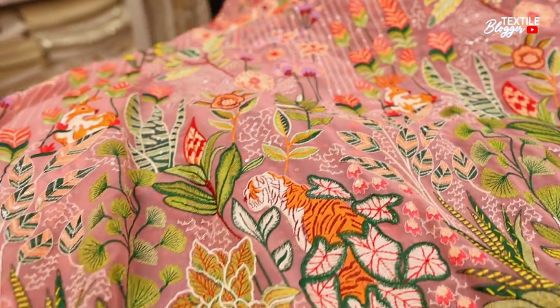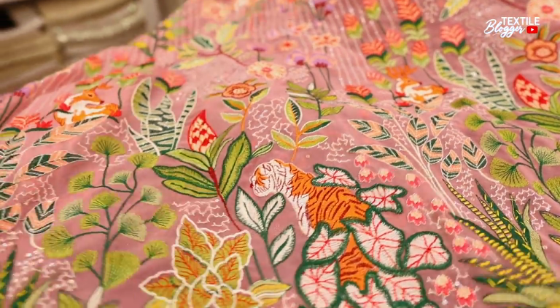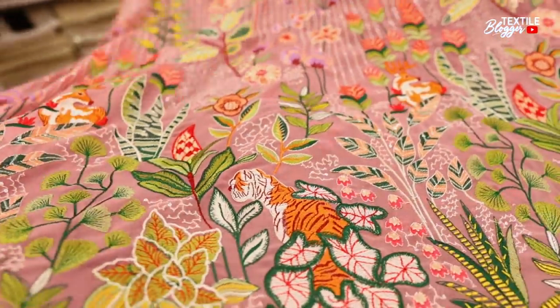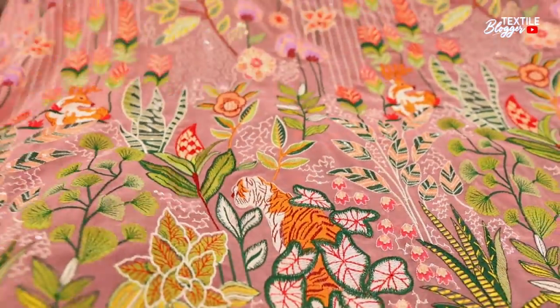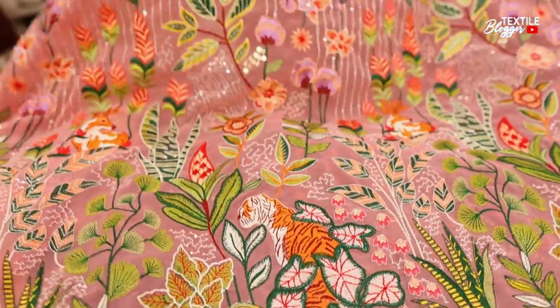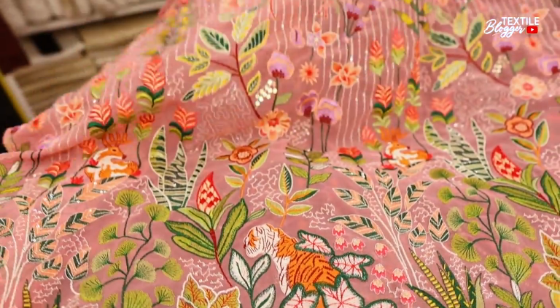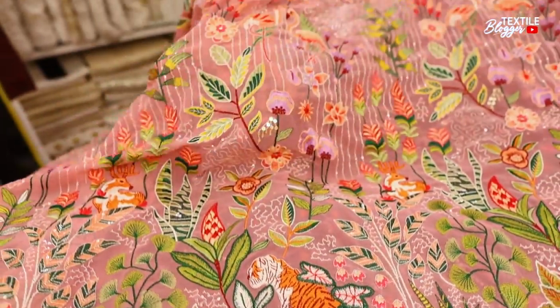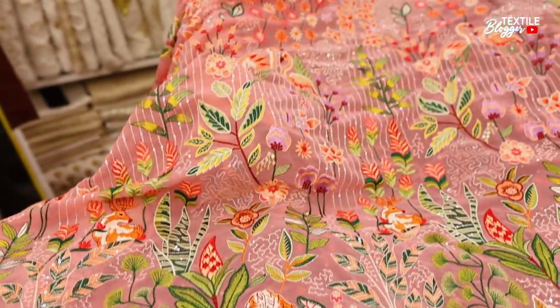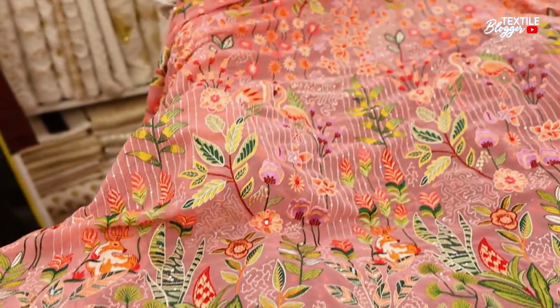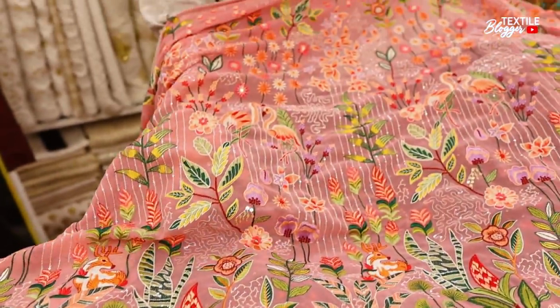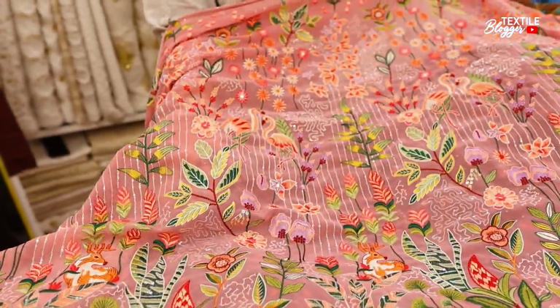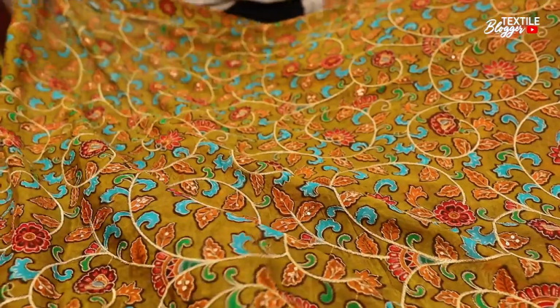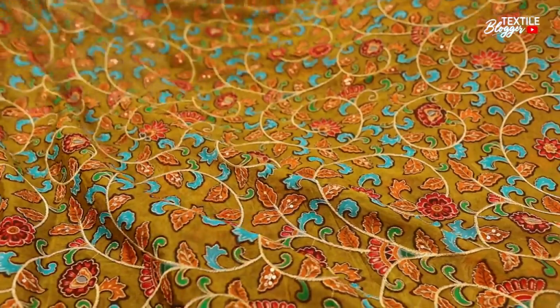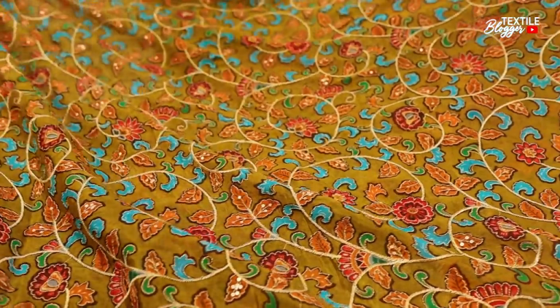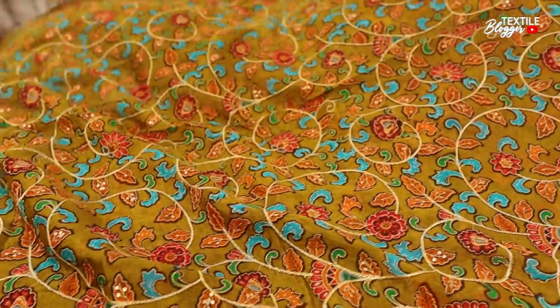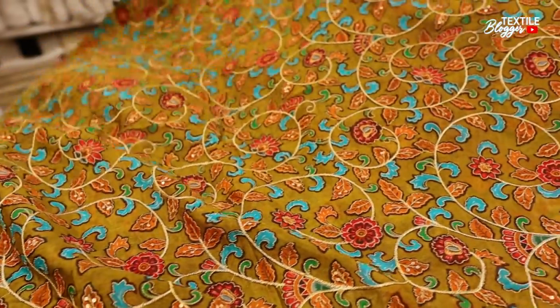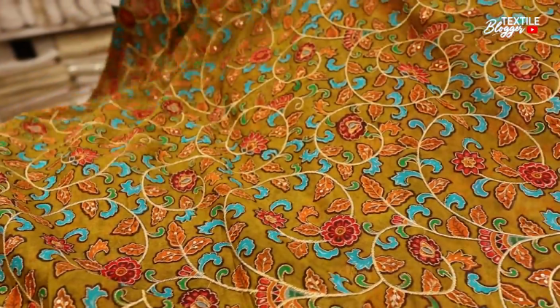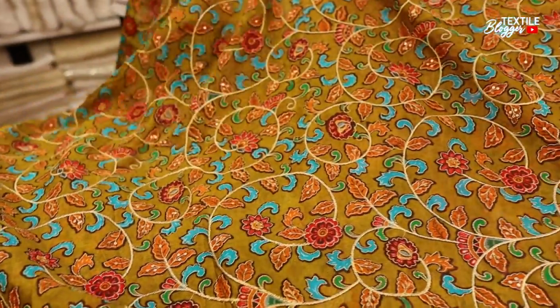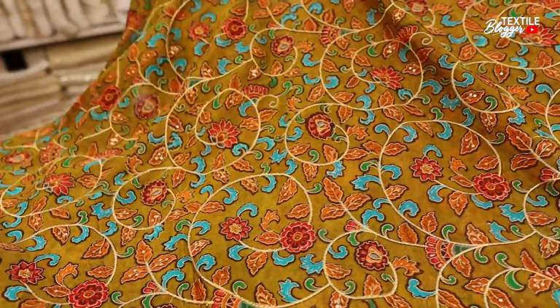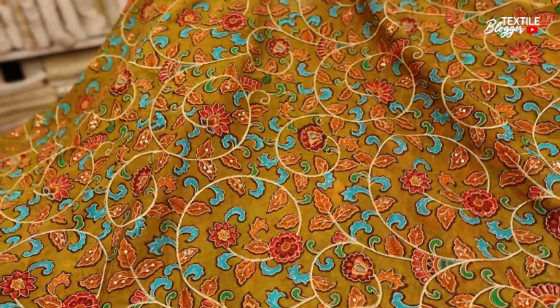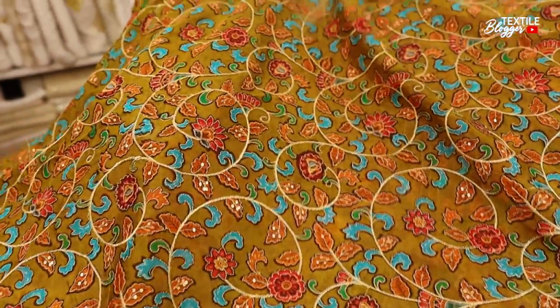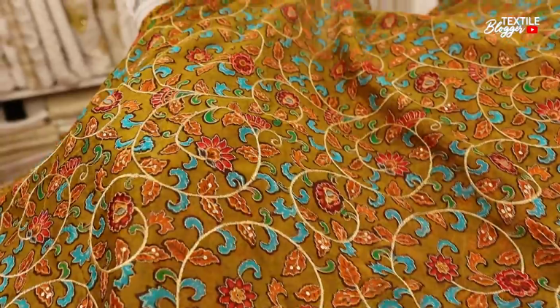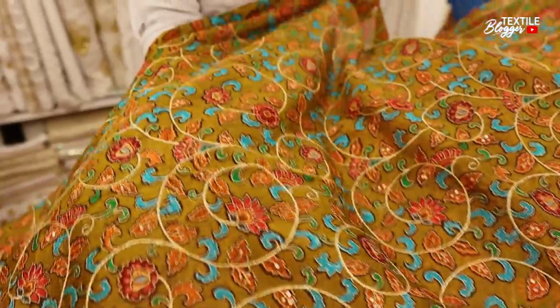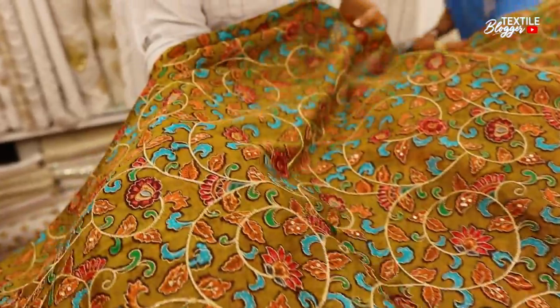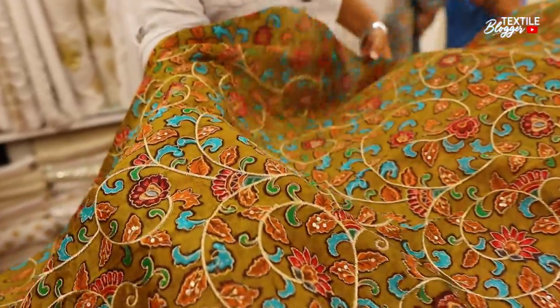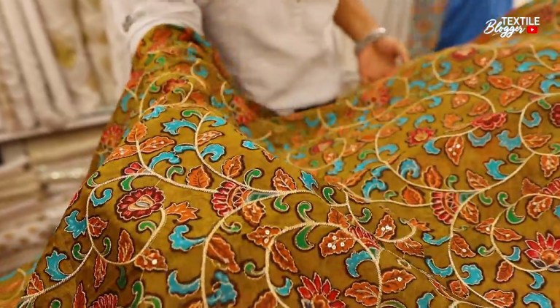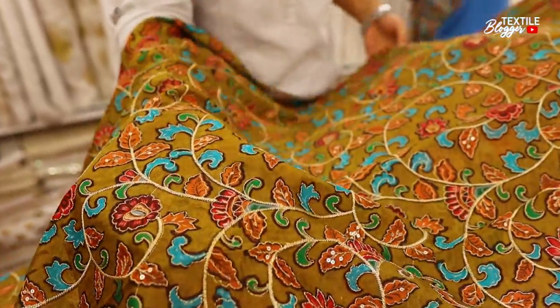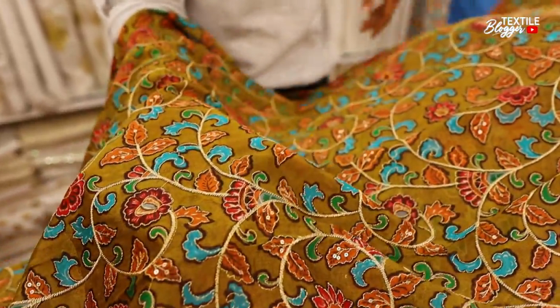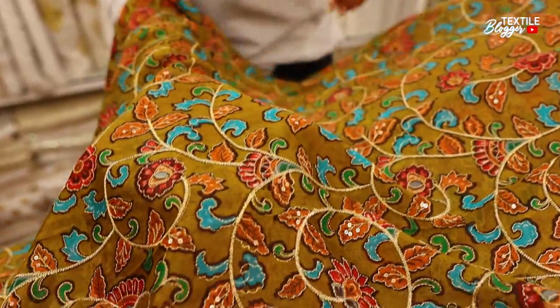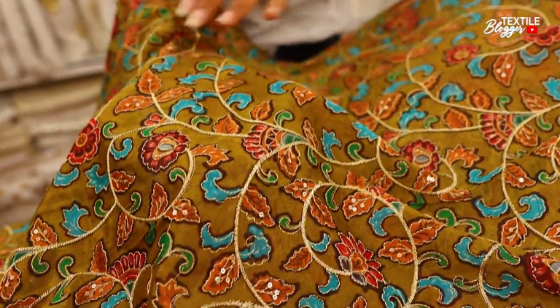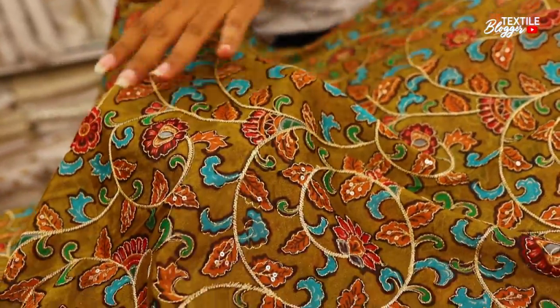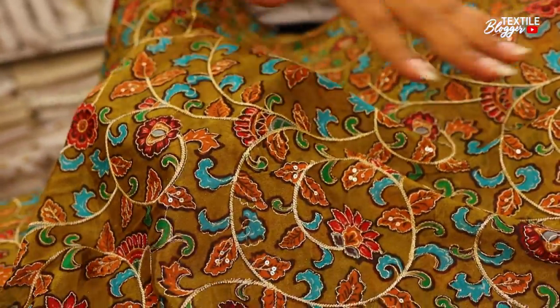So we have played with threadwork. People are asking that they want a lot of embroidery, so we have to make a lot of embroidery on the print.